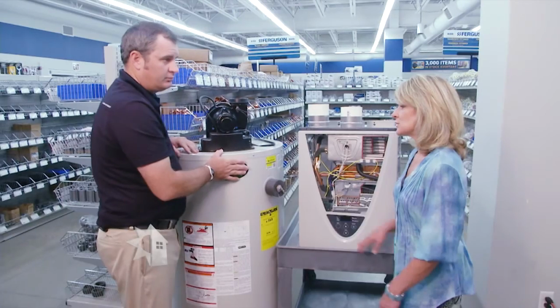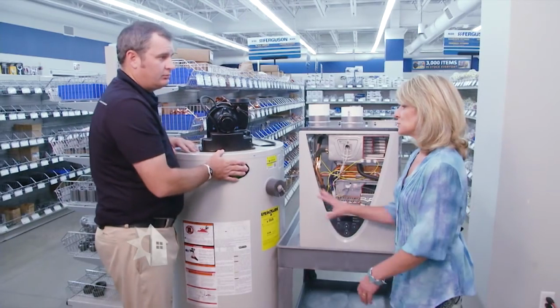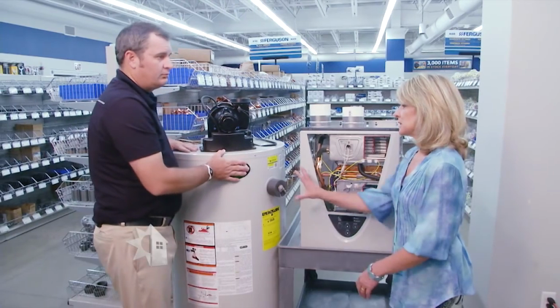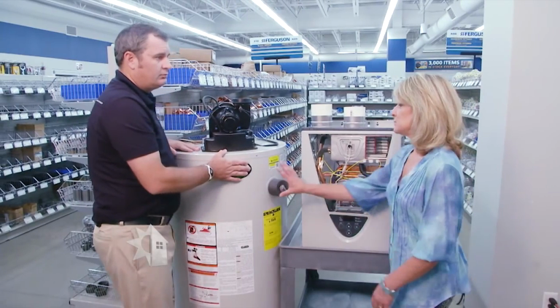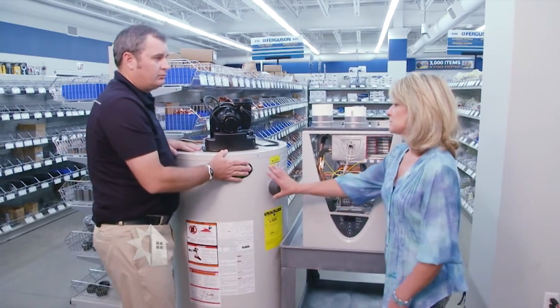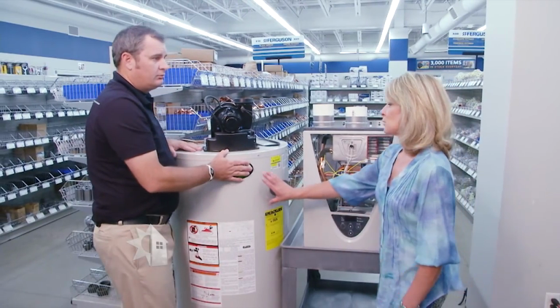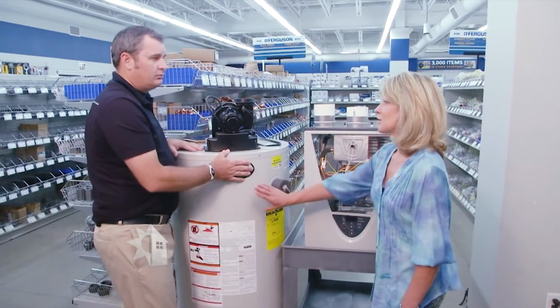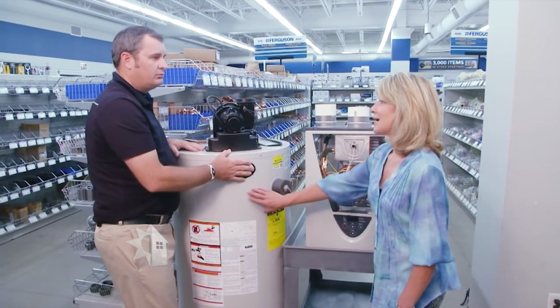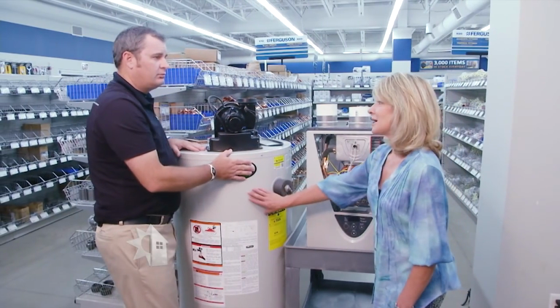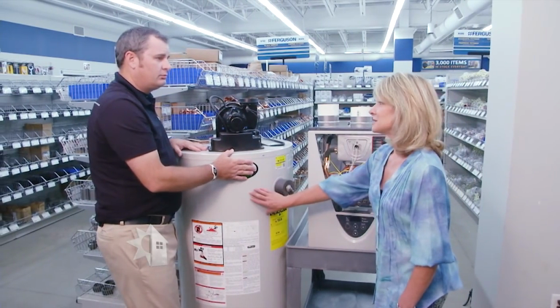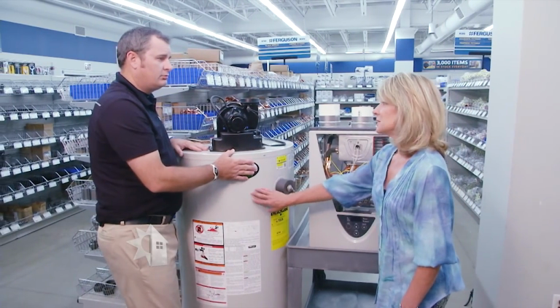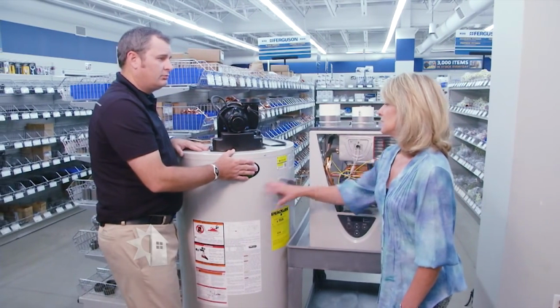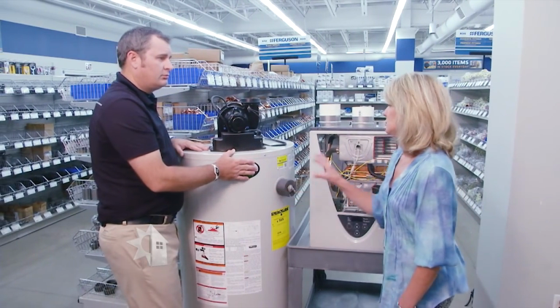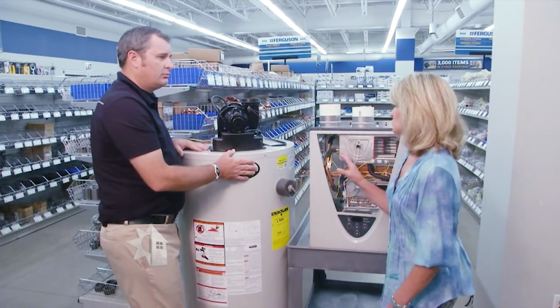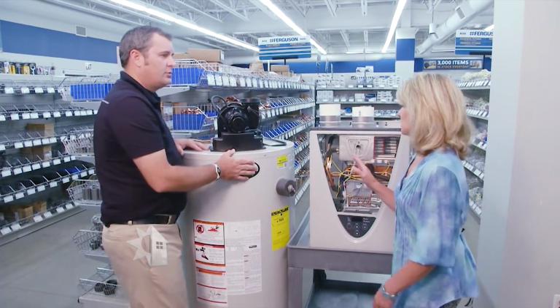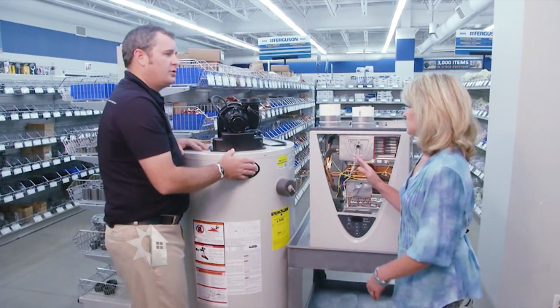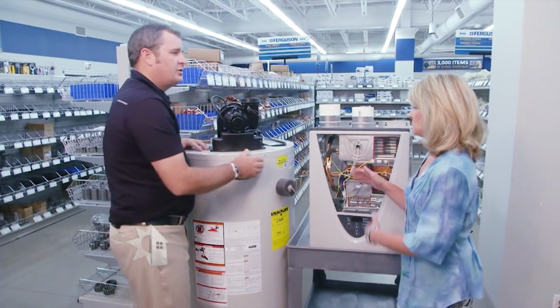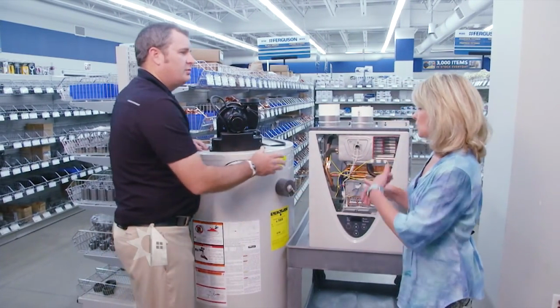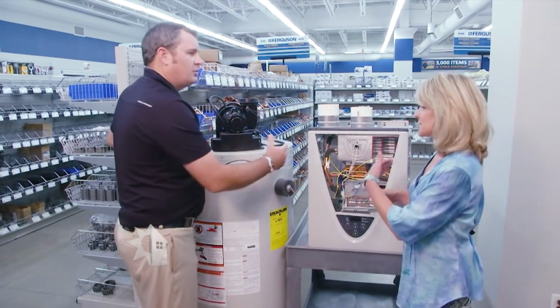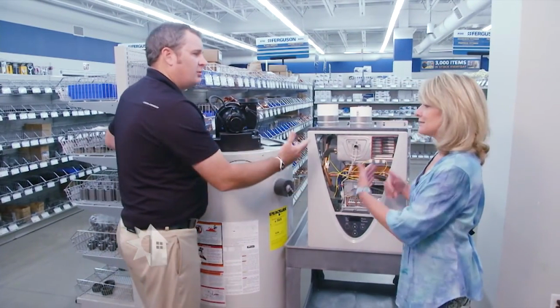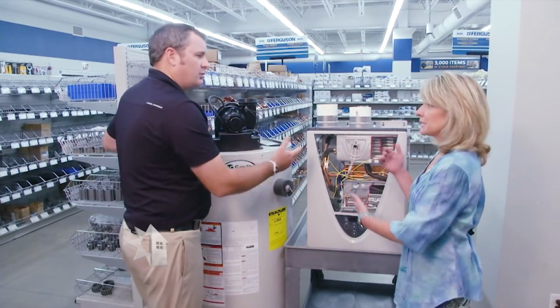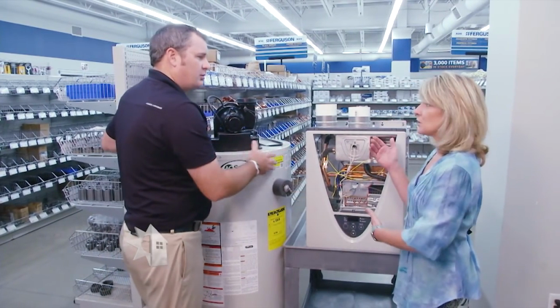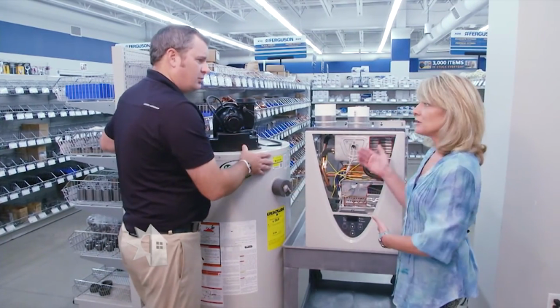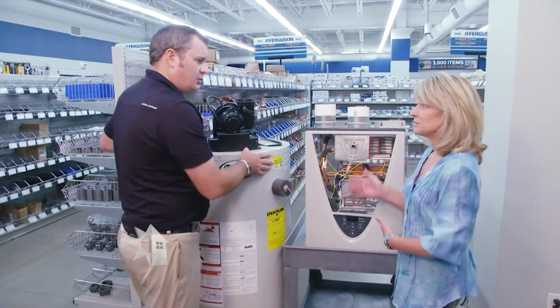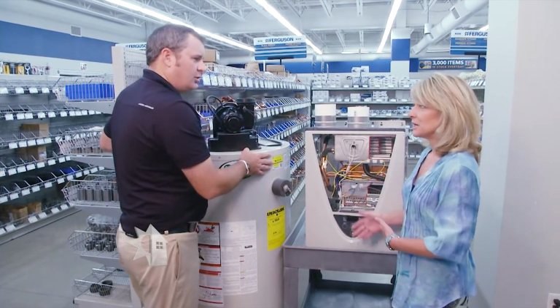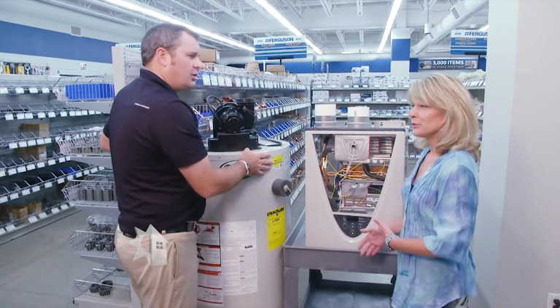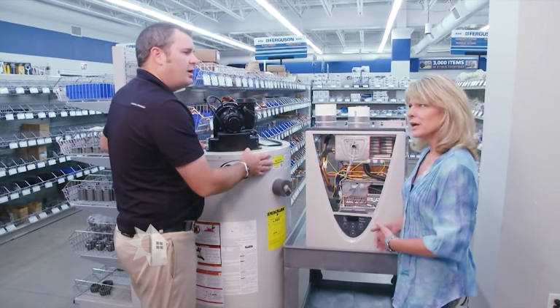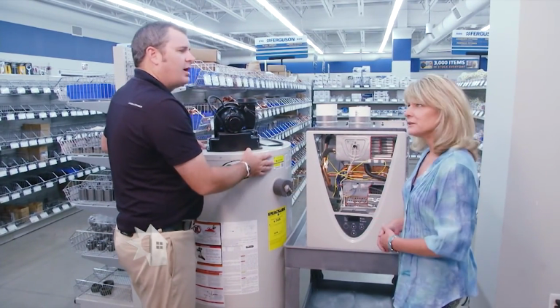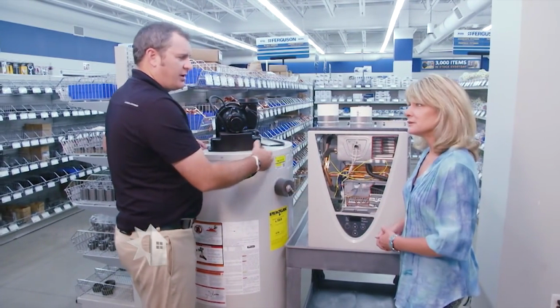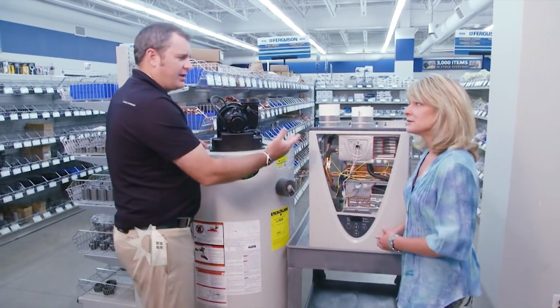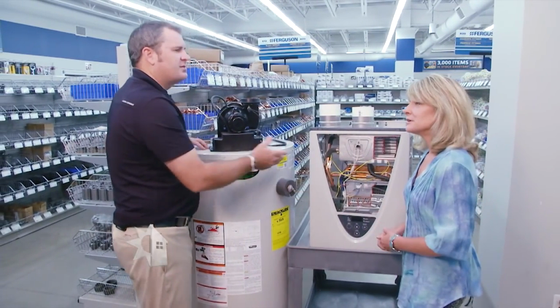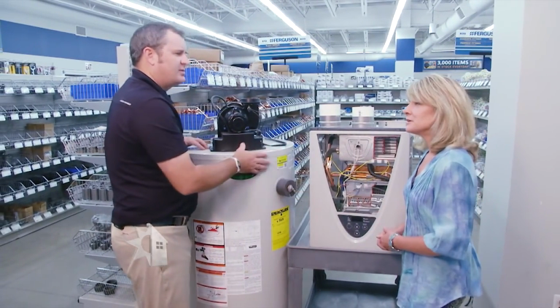So this one keeps my water hot. This one works kind of like a coffee maker, right? Yeah, kind of like instantaneous.